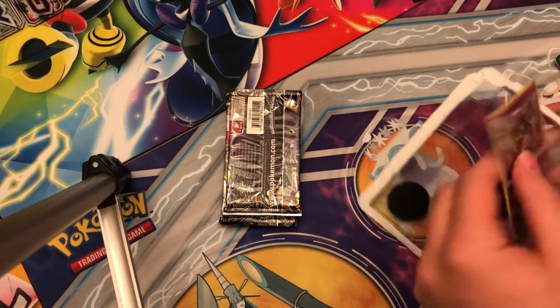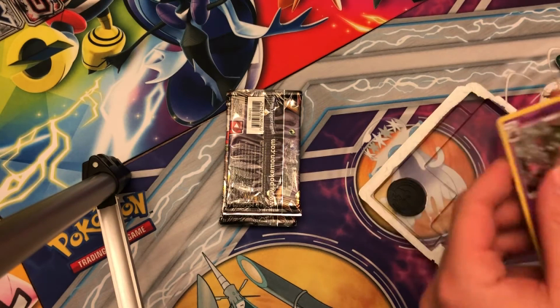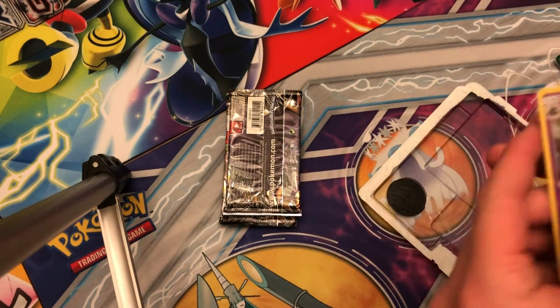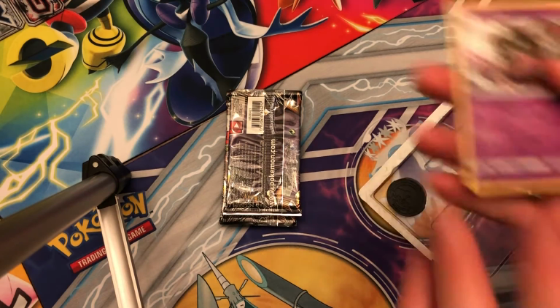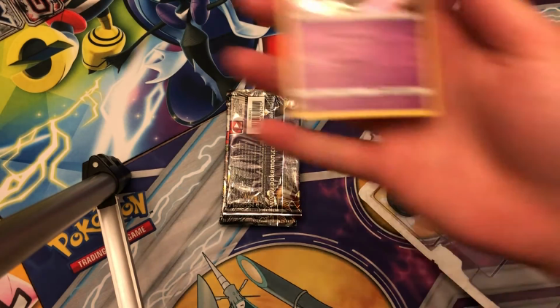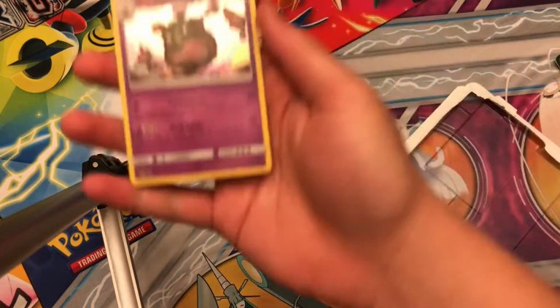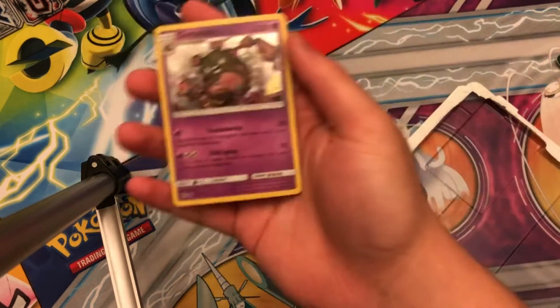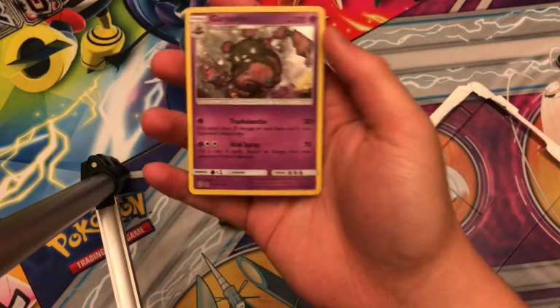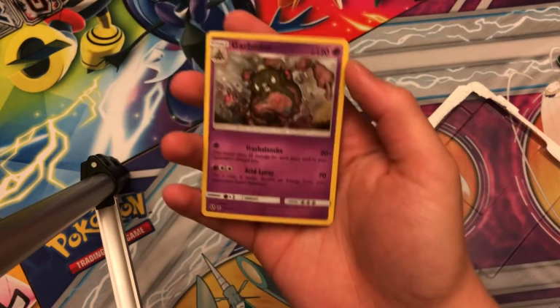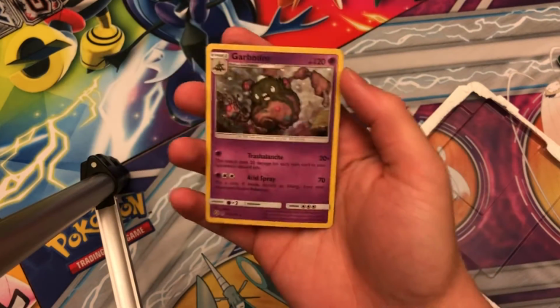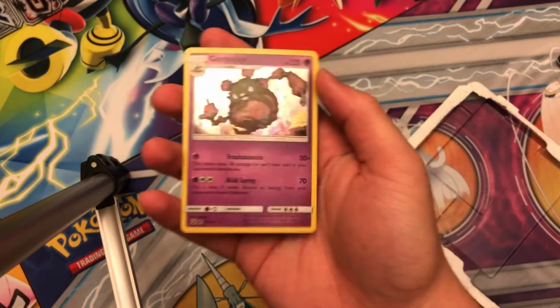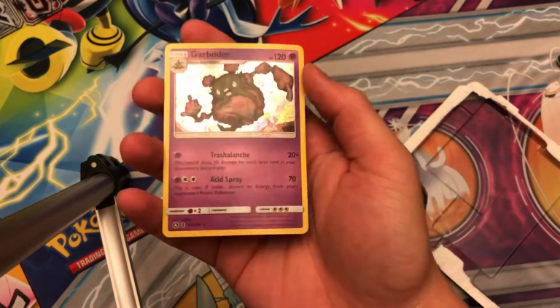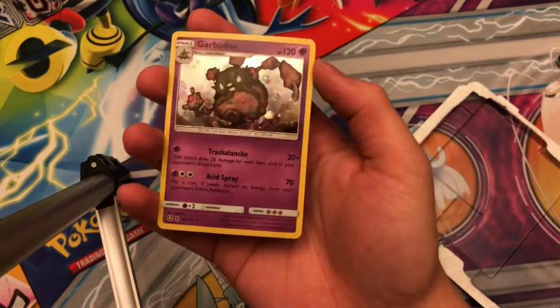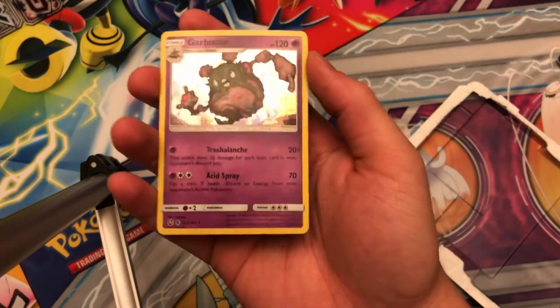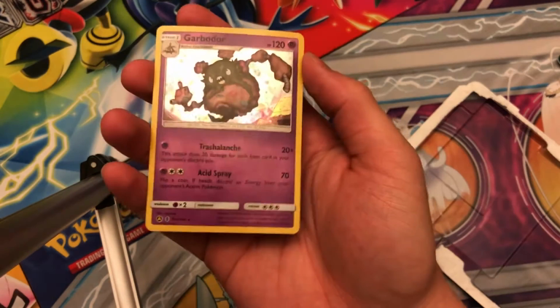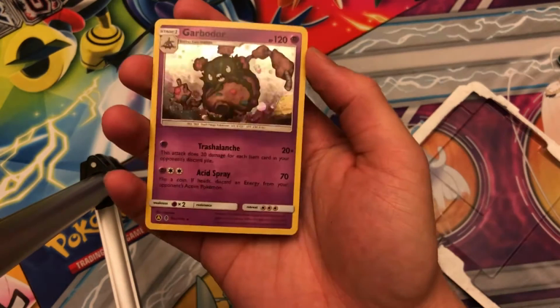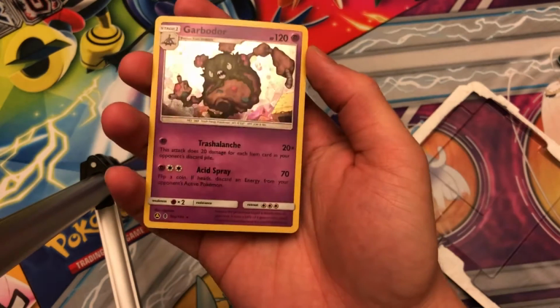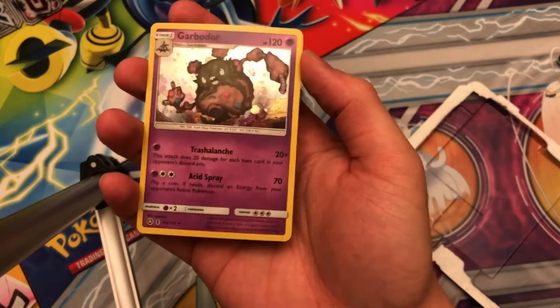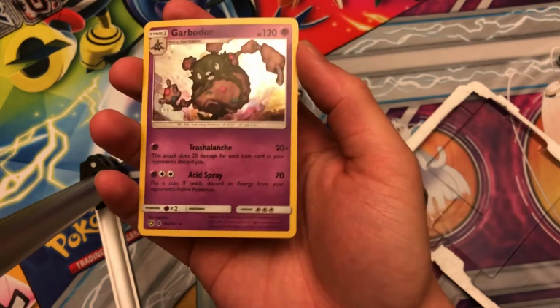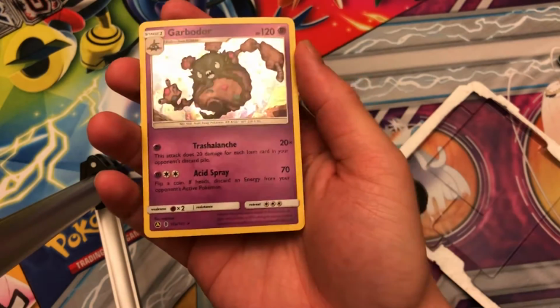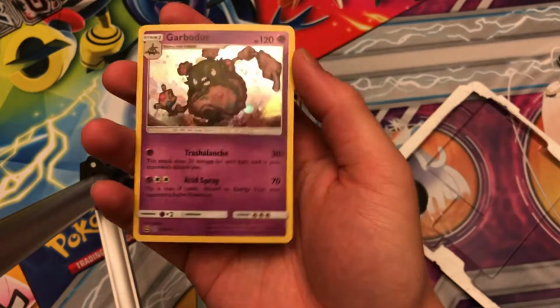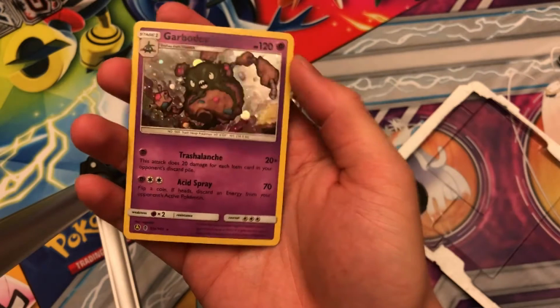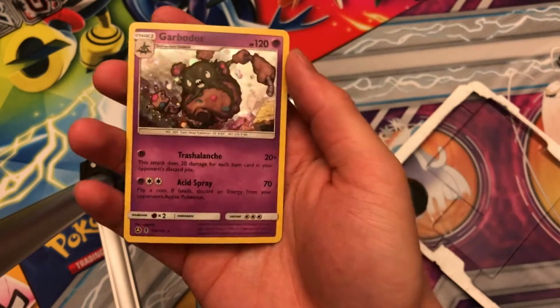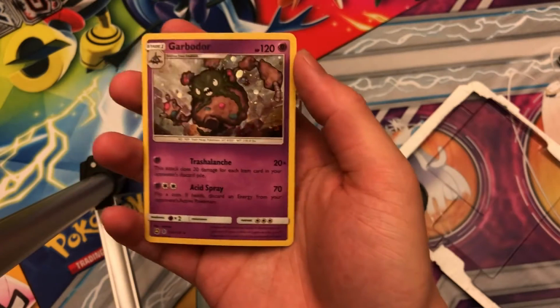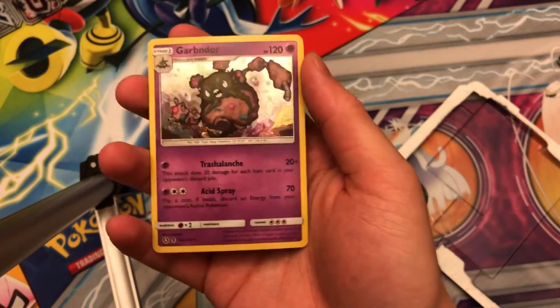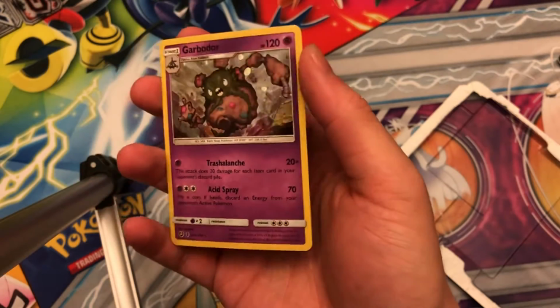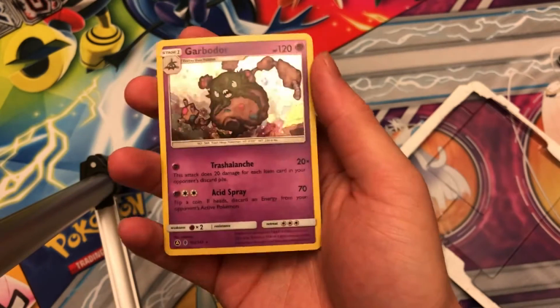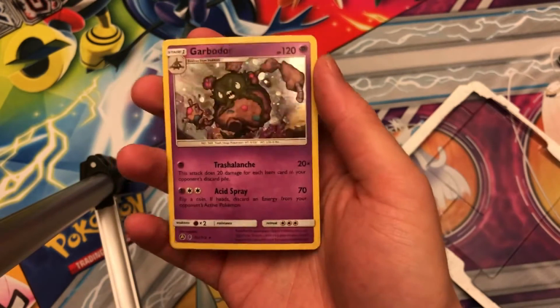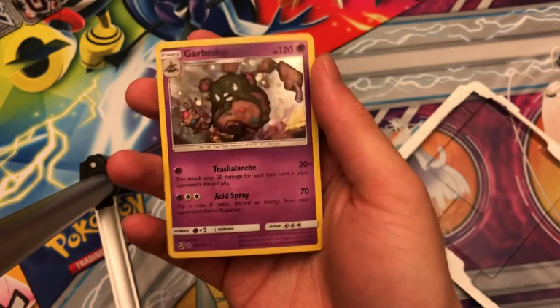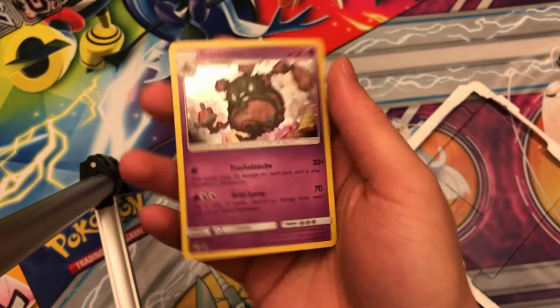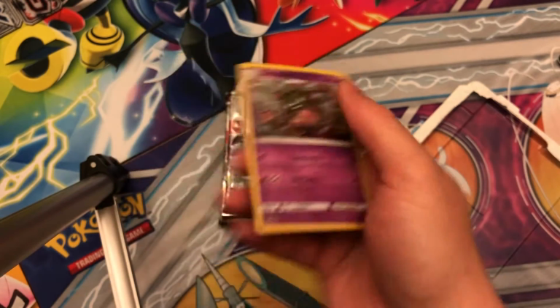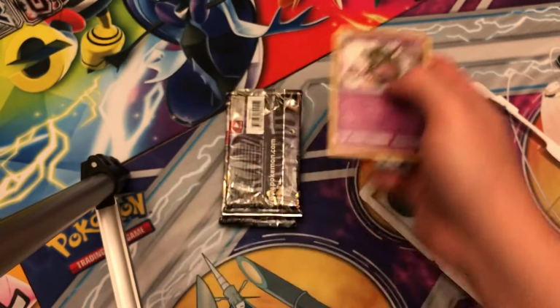So the promo is Trash Launch Garbodor — 20 damage for each item card in your opponent's discard pile. Very nice.